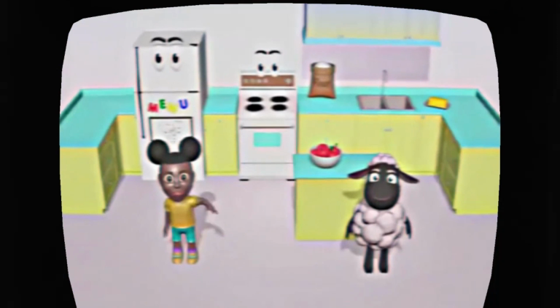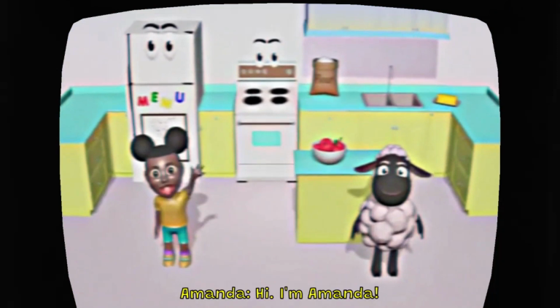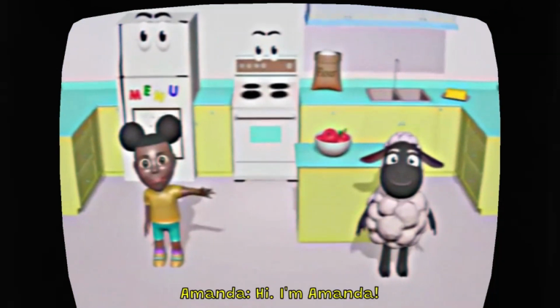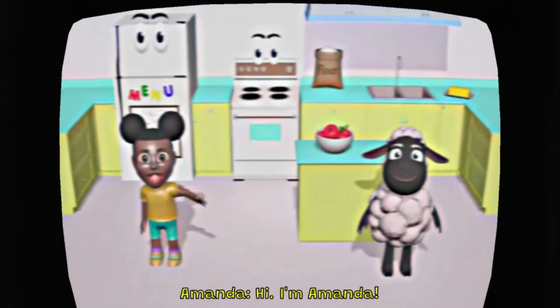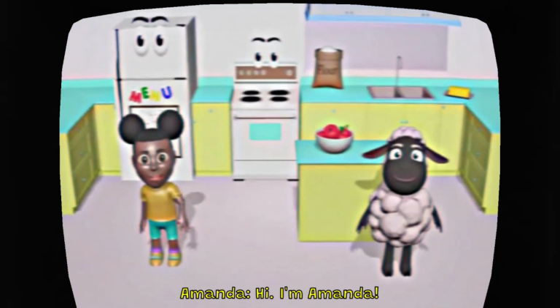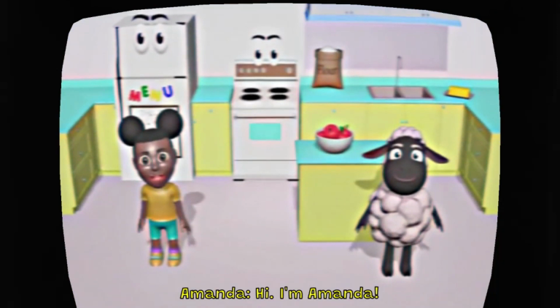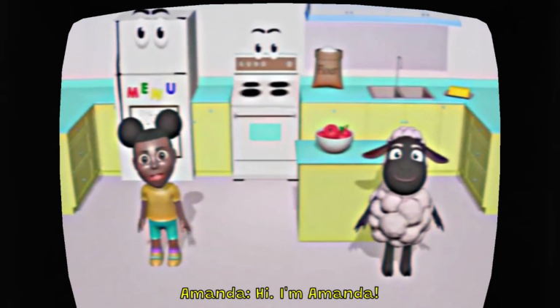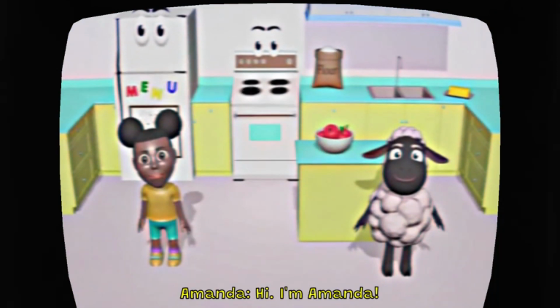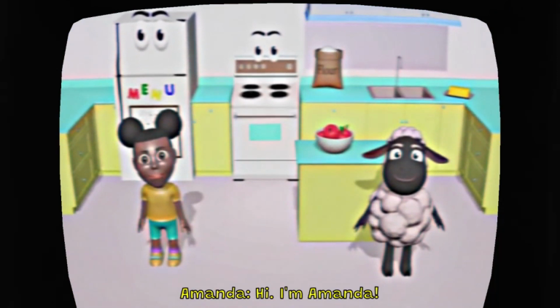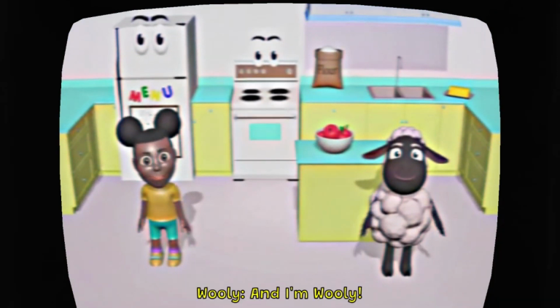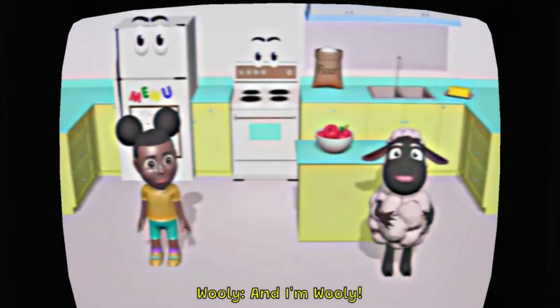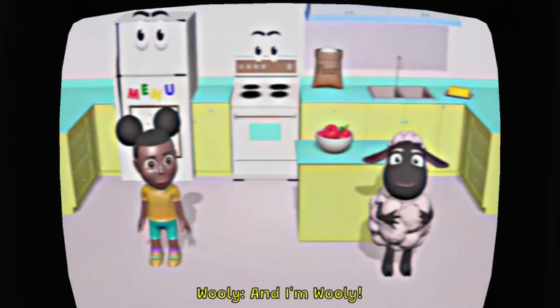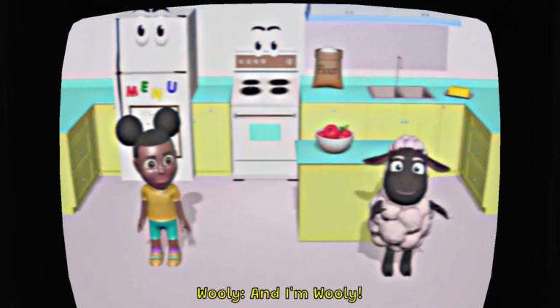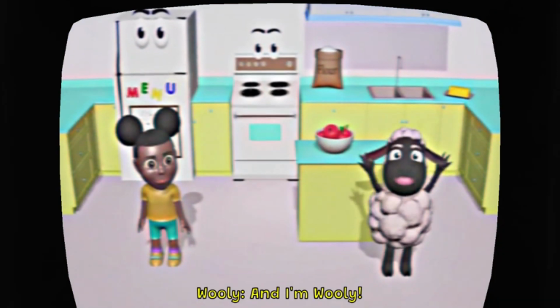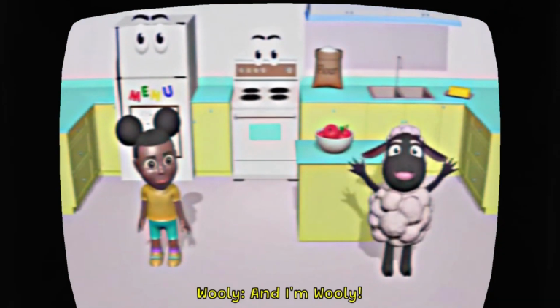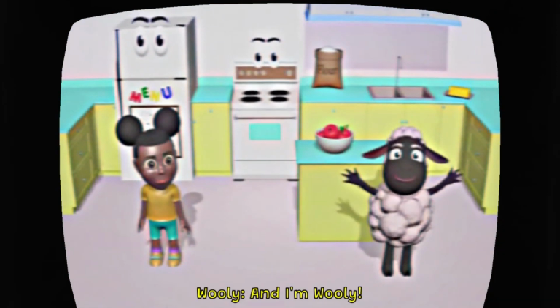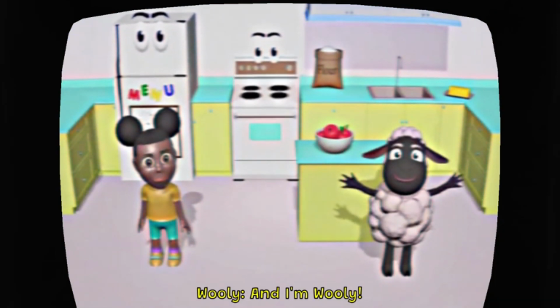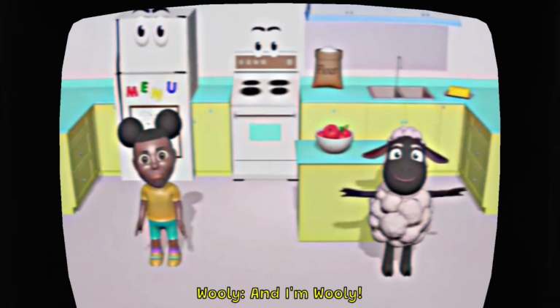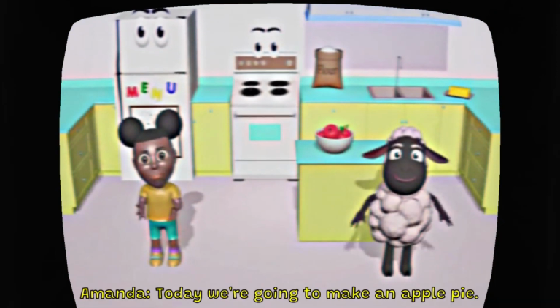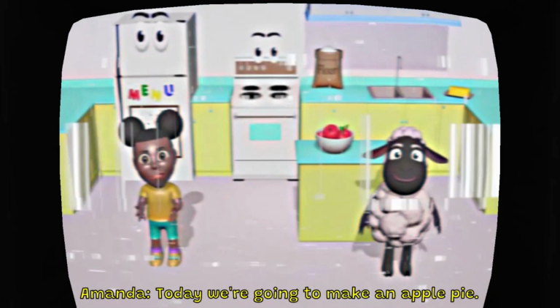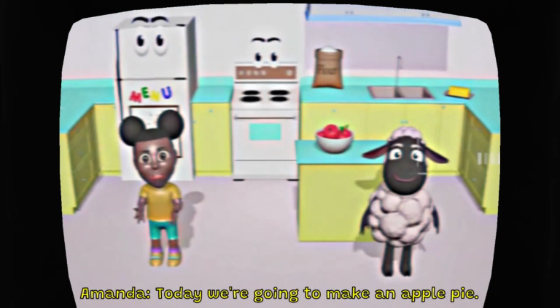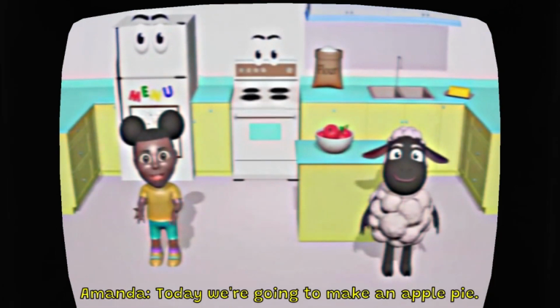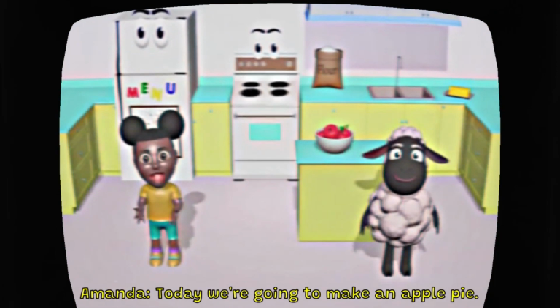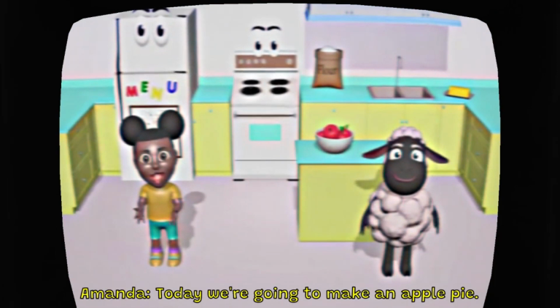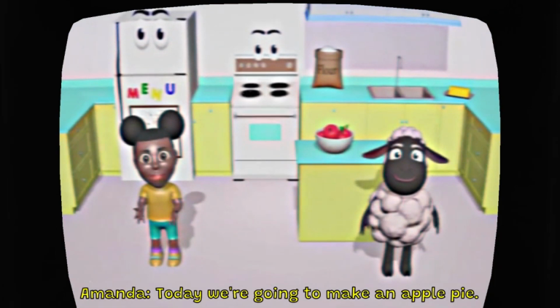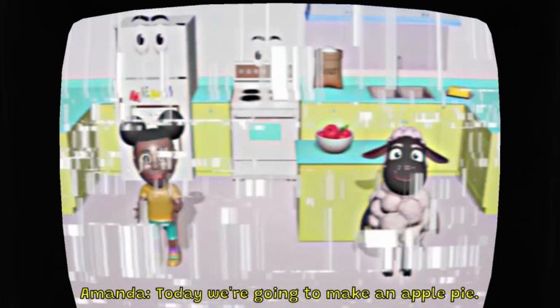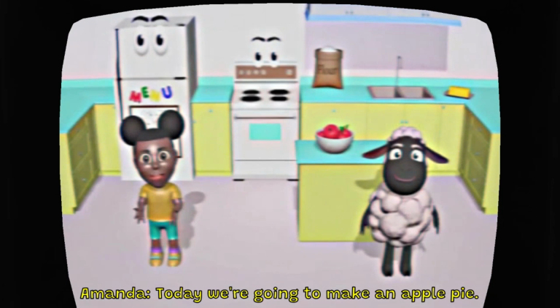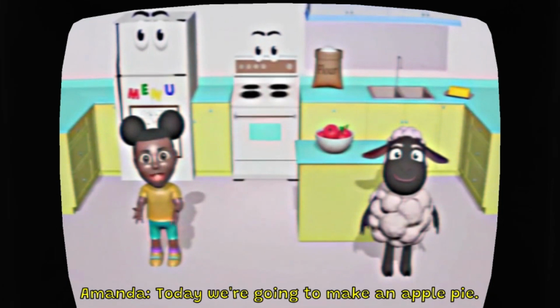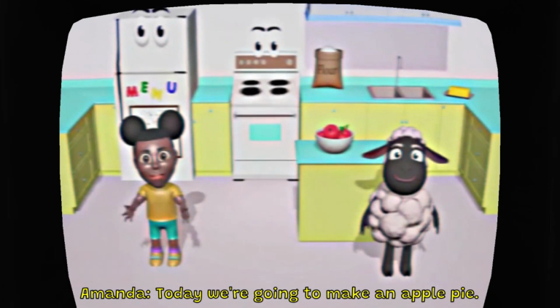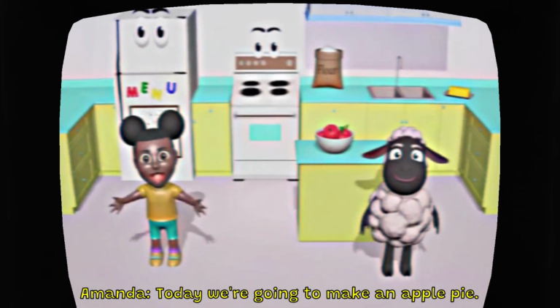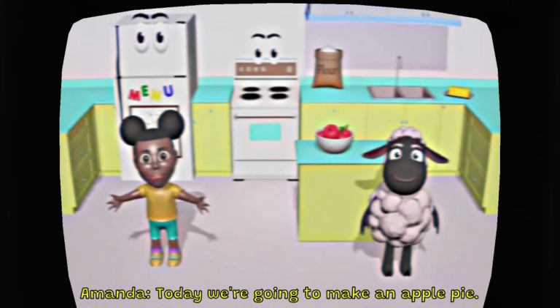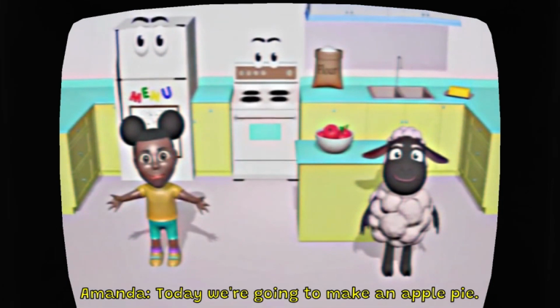Hi, I'm Amanda. And I'm Wooly. Today, we're going to make an apple pie.